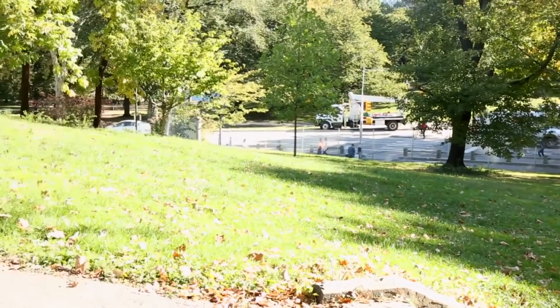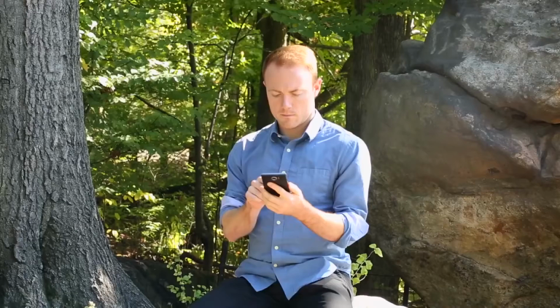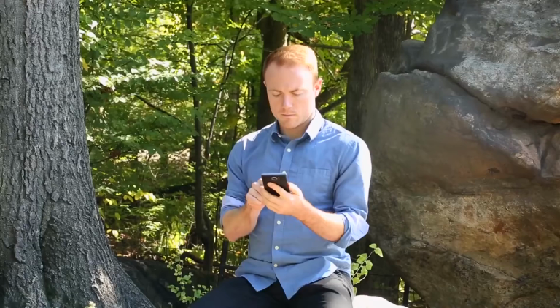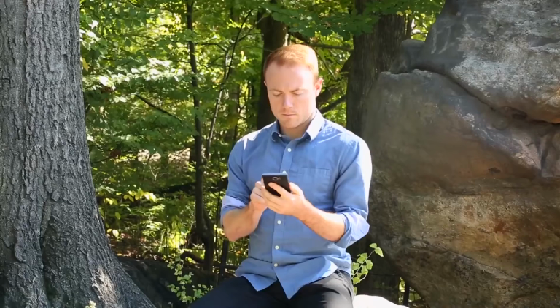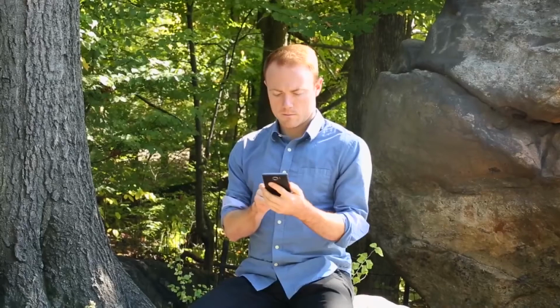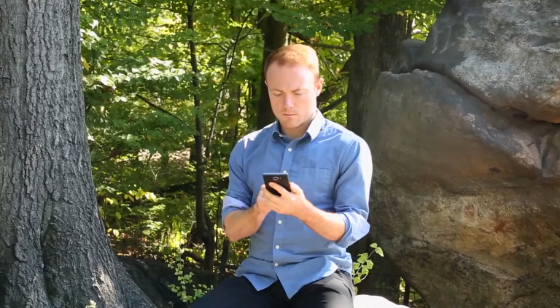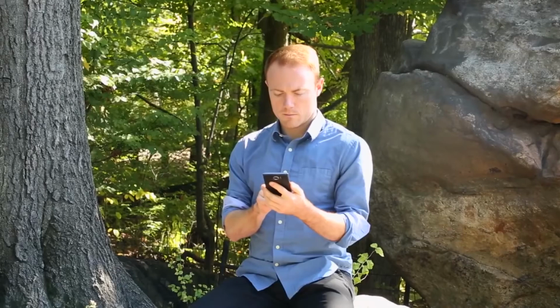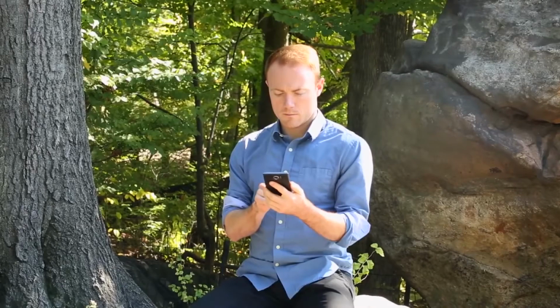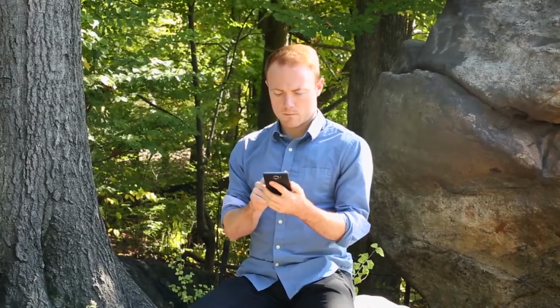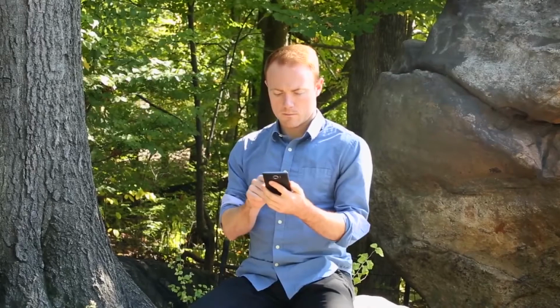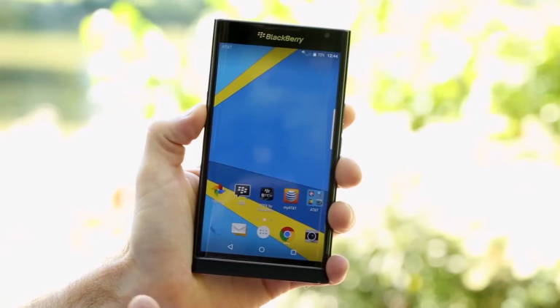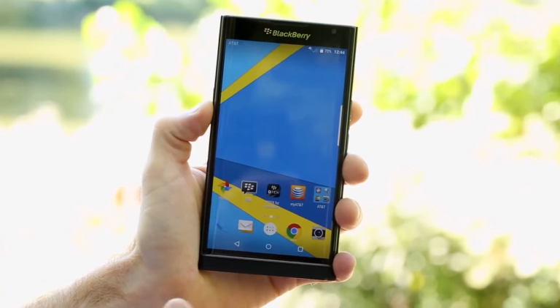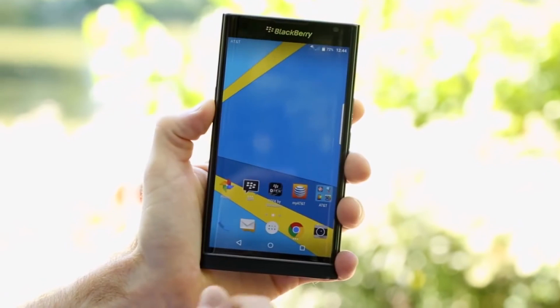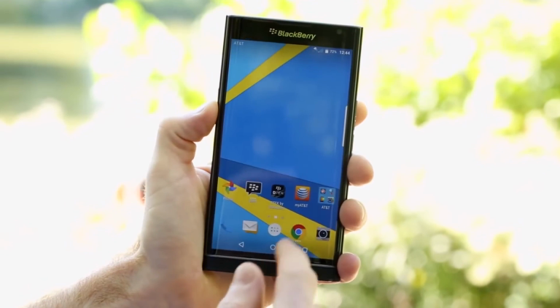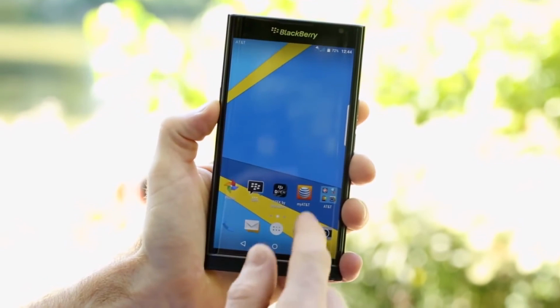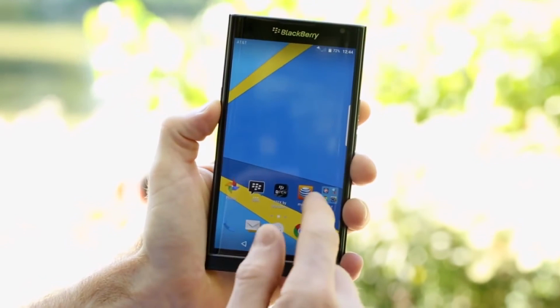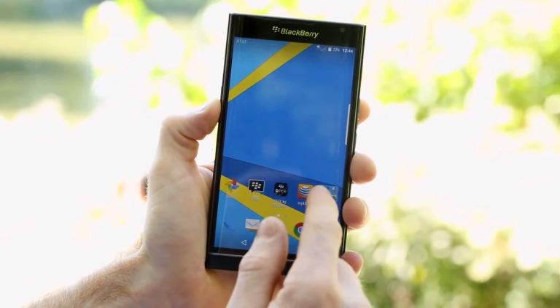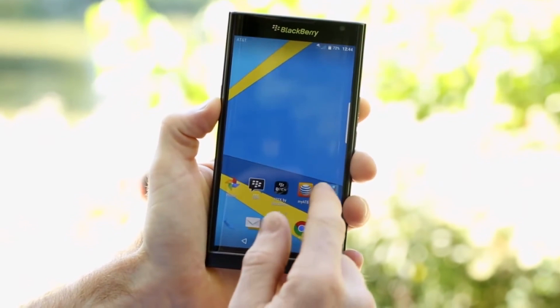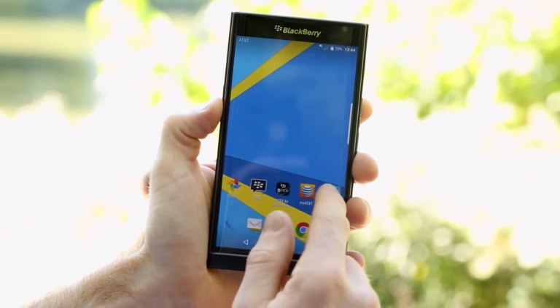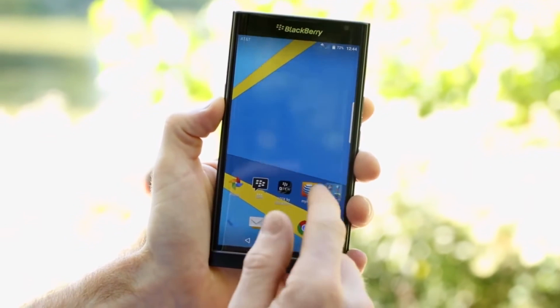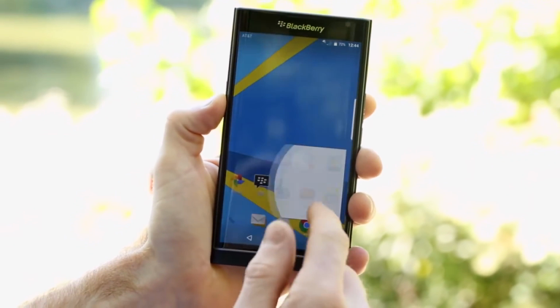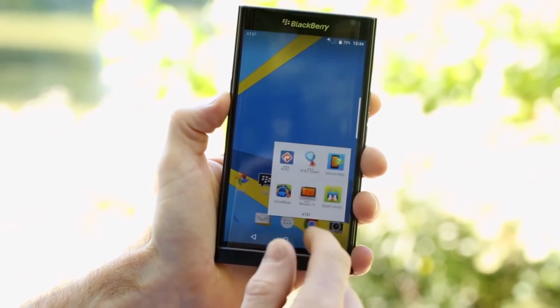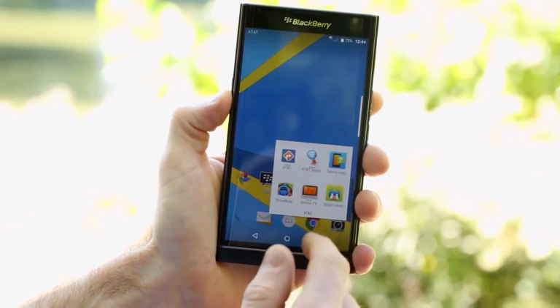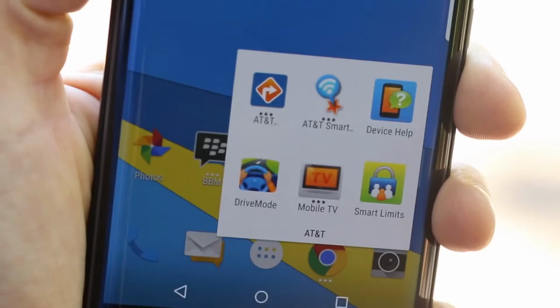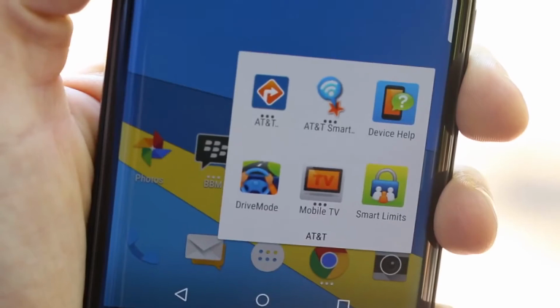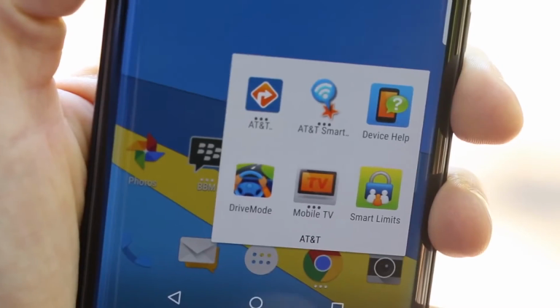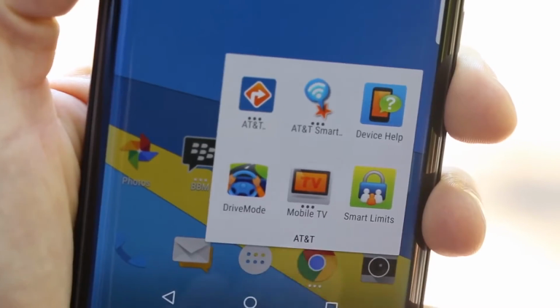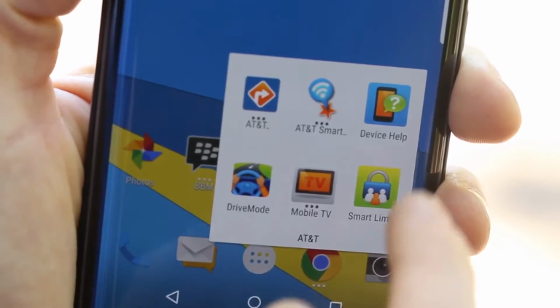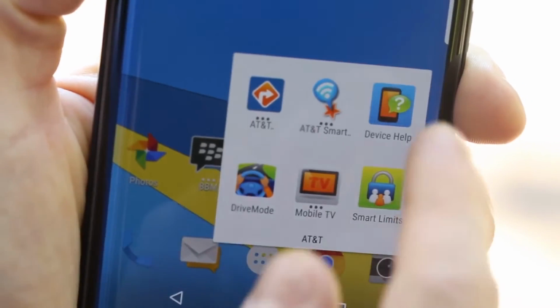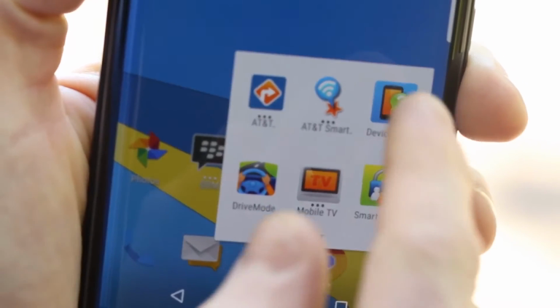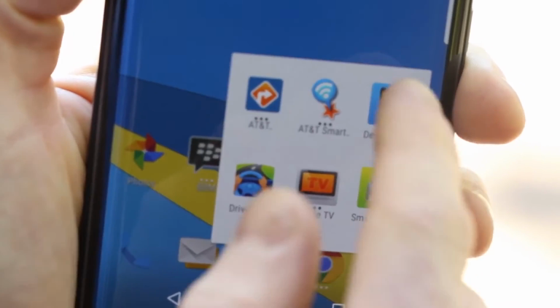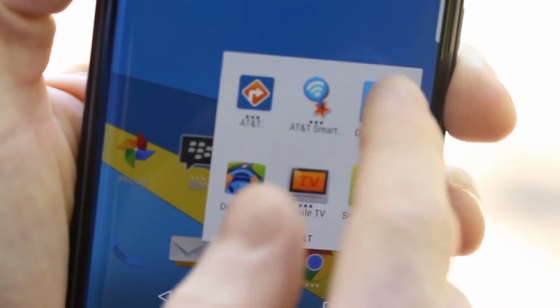For more information and answers to frequently asked questions, go to Device Help in the AT&T folder.